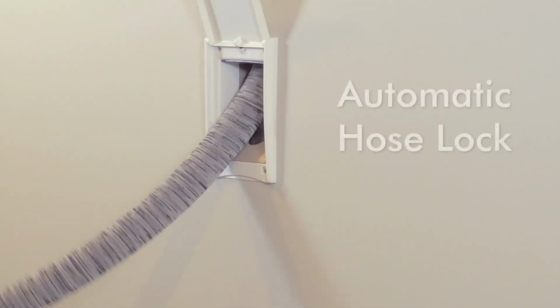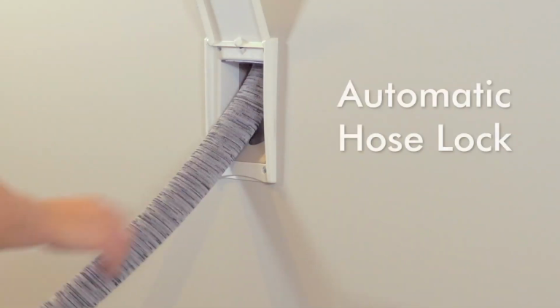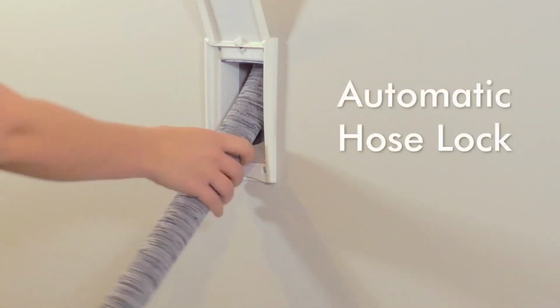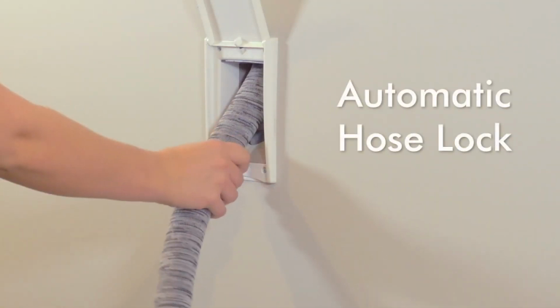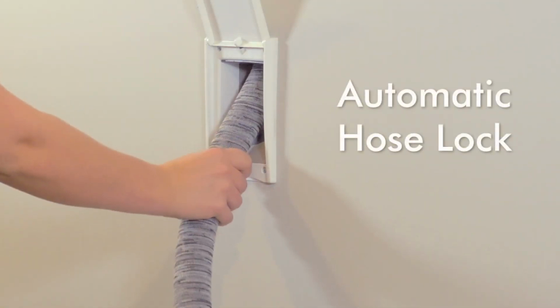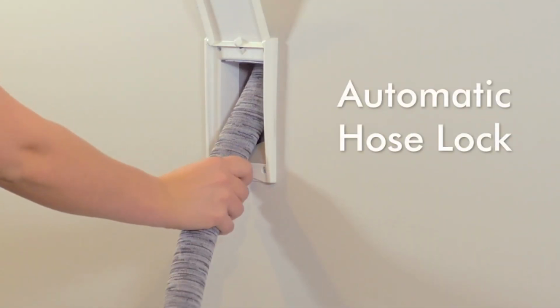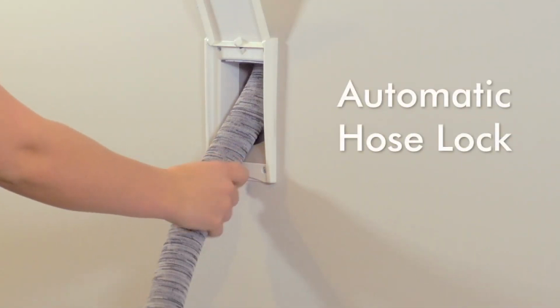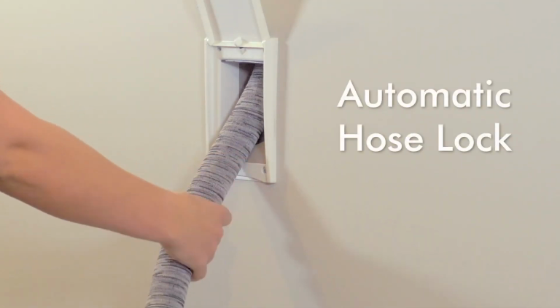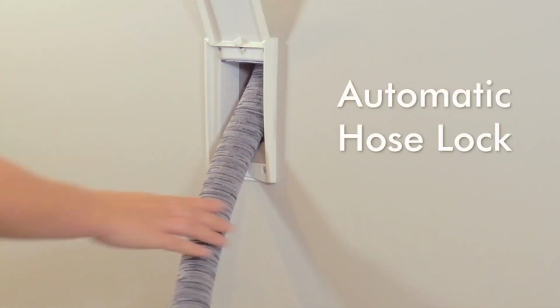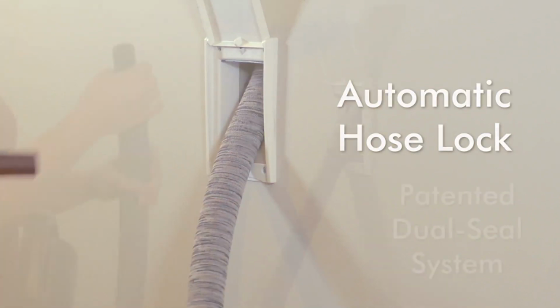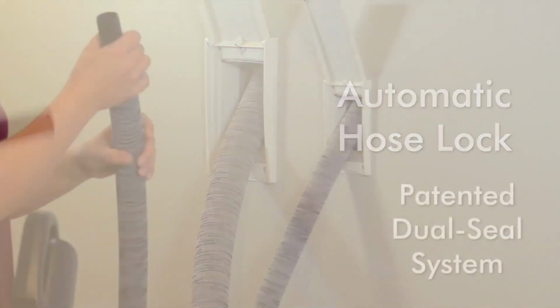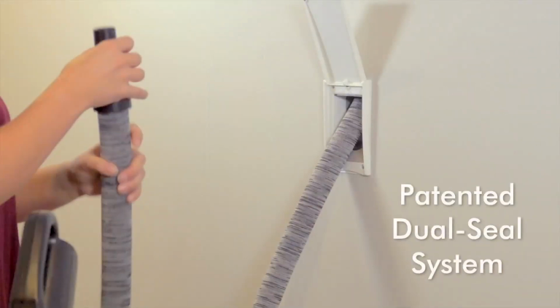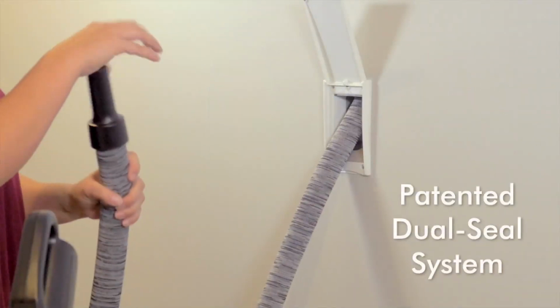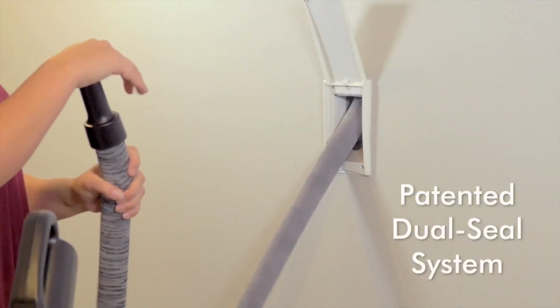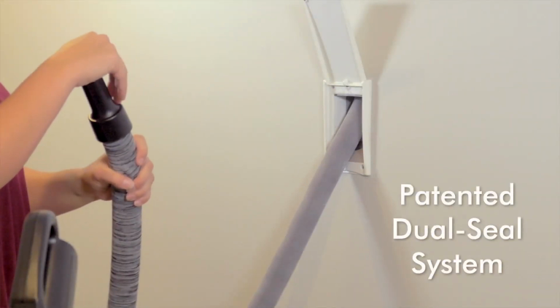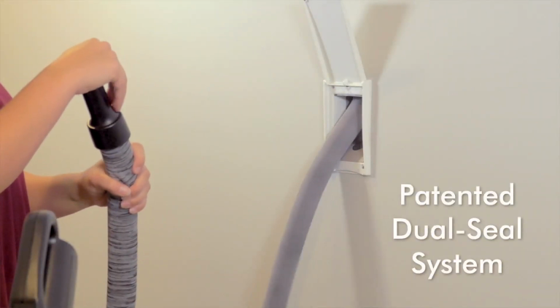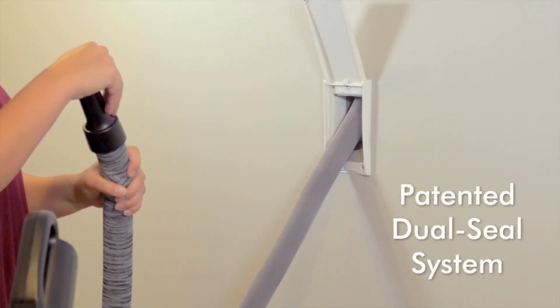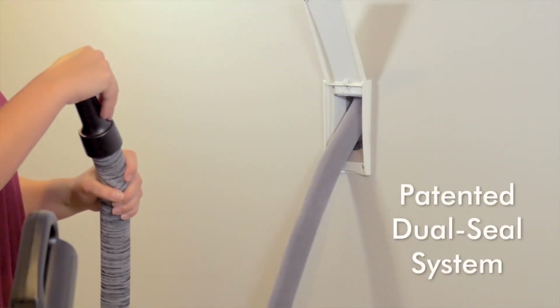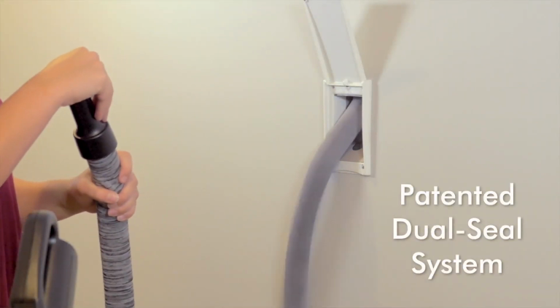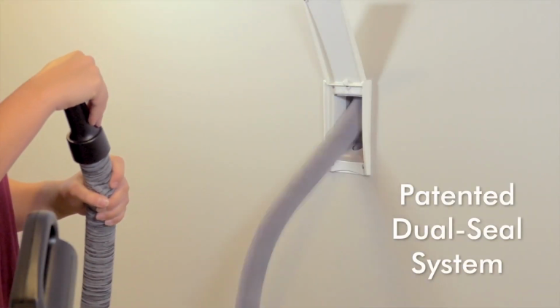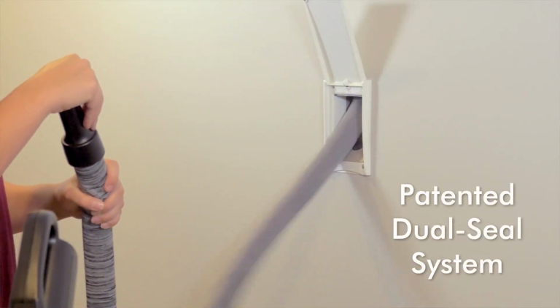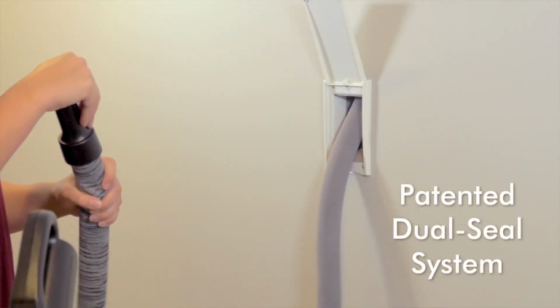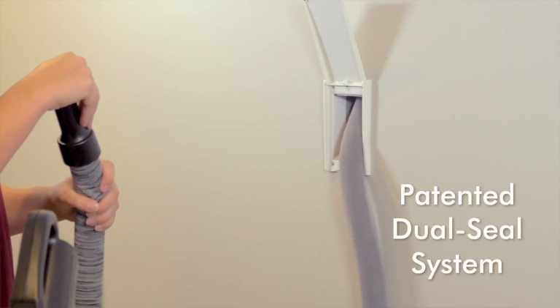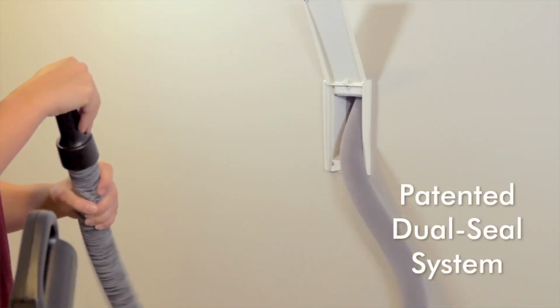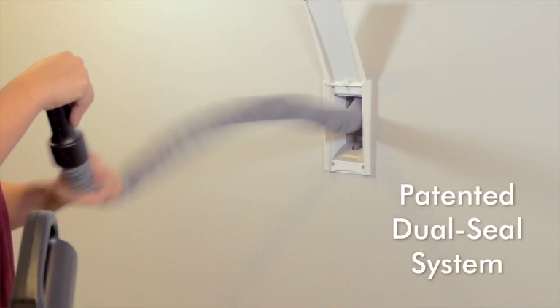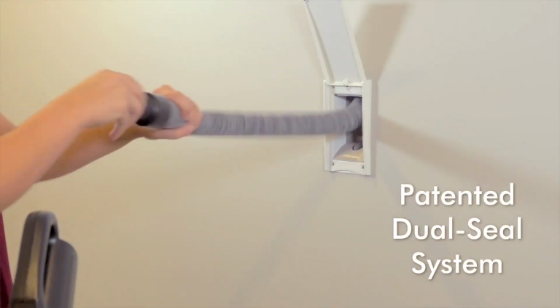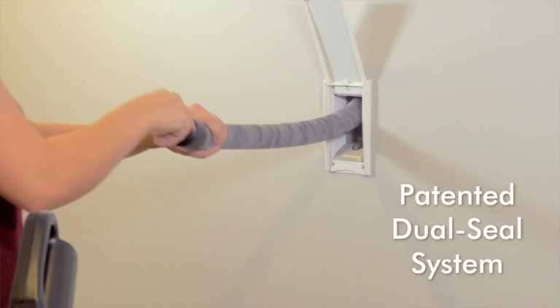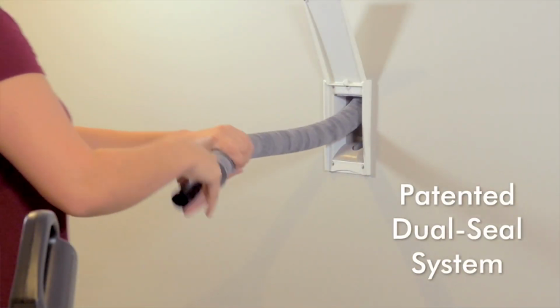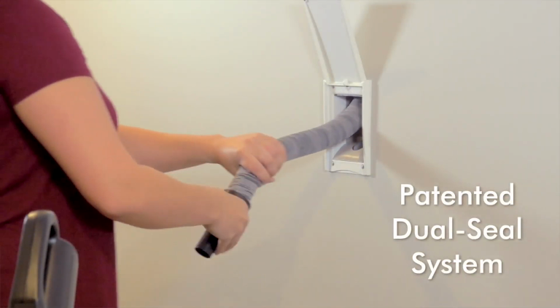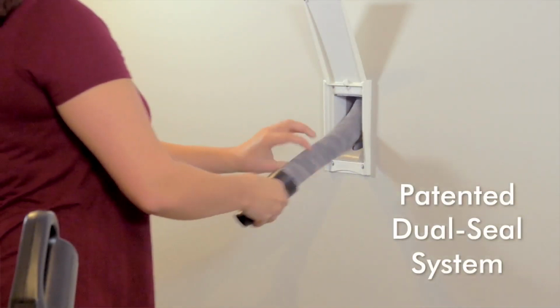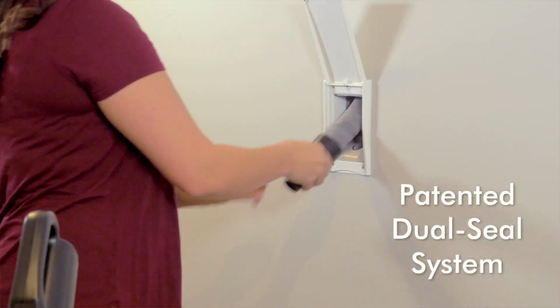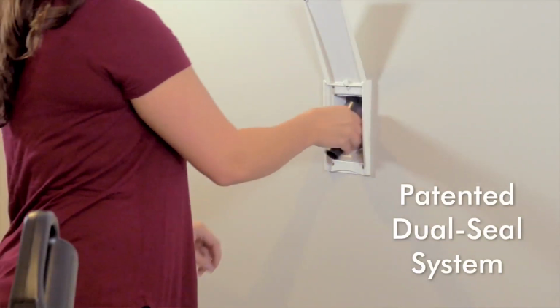Chameleon features an automatic hose lock and patented dual seal system to ensure maximum power every time you vacuum.